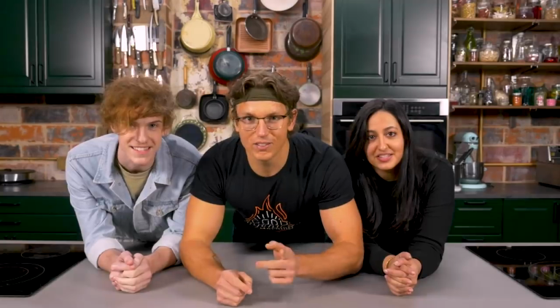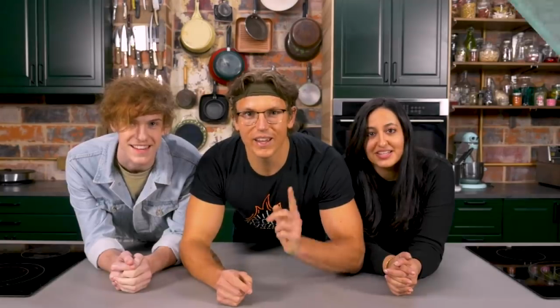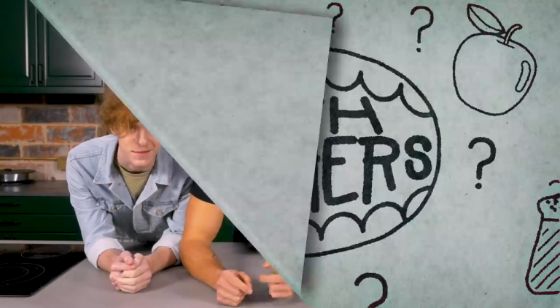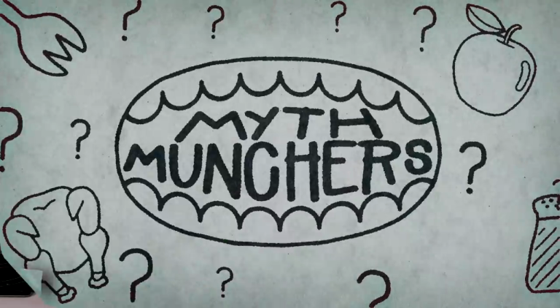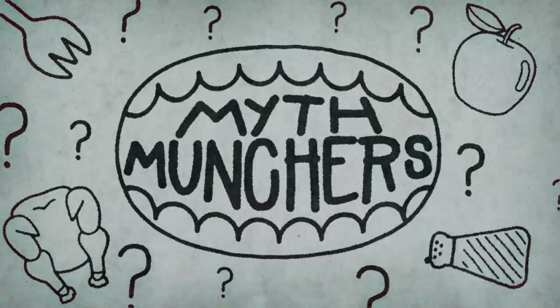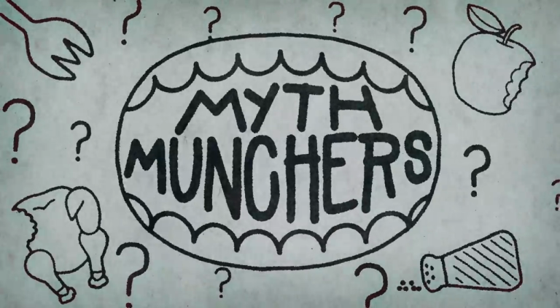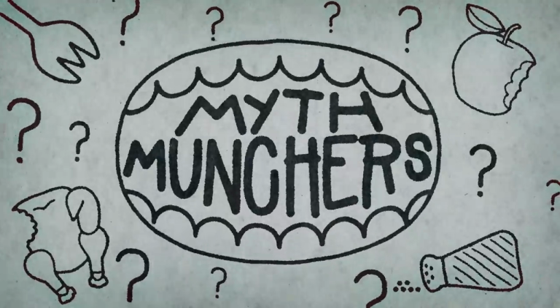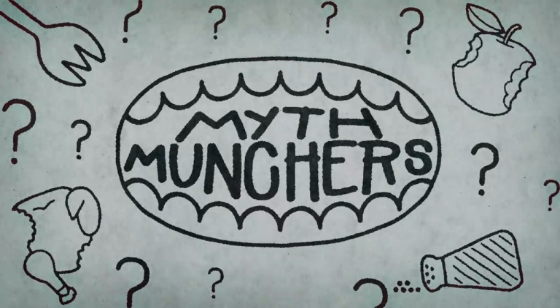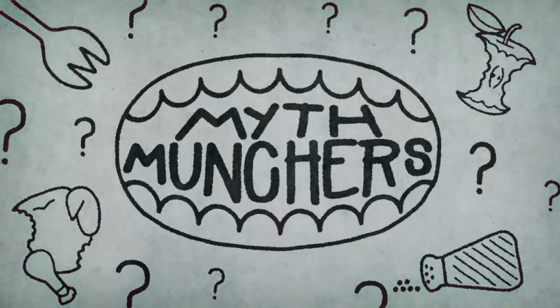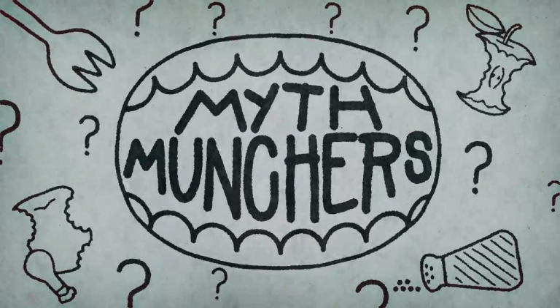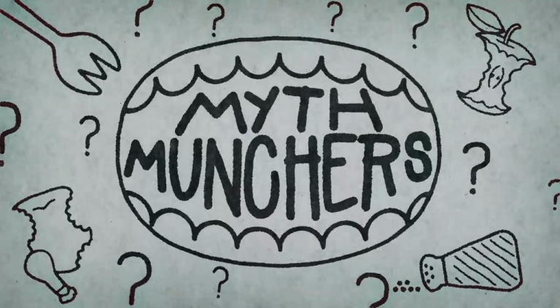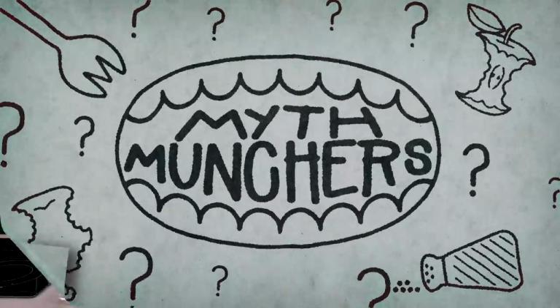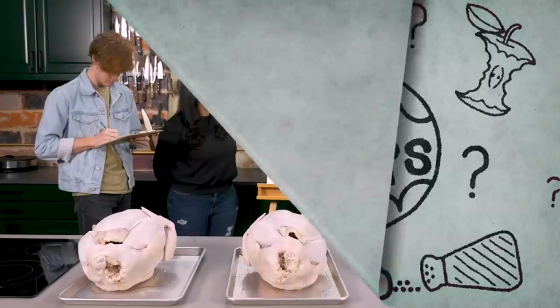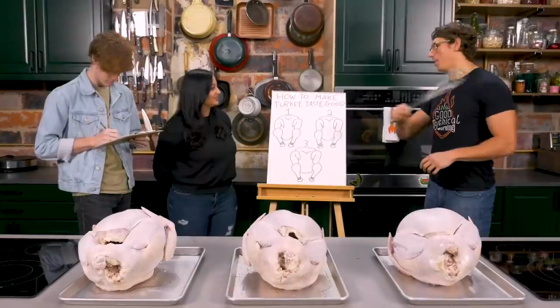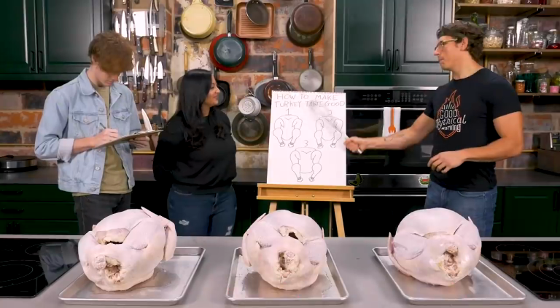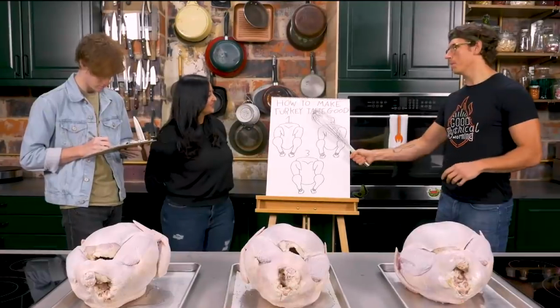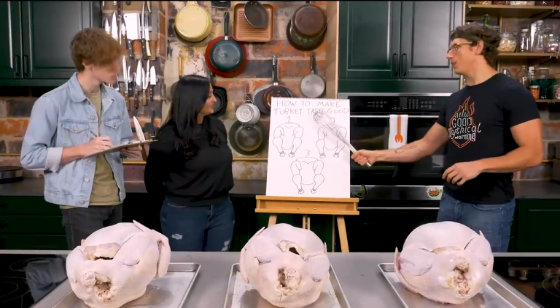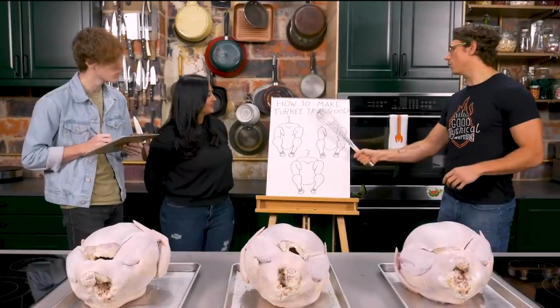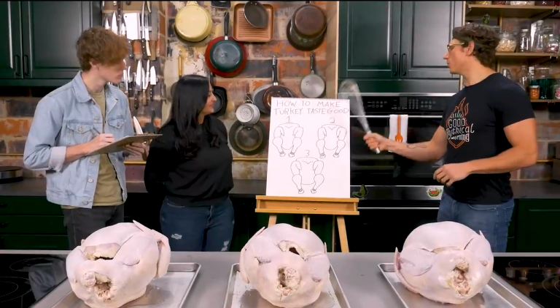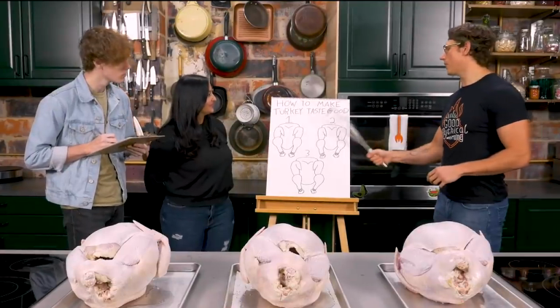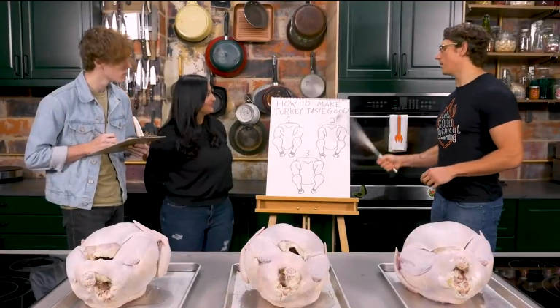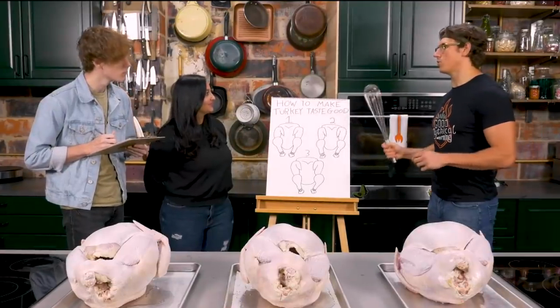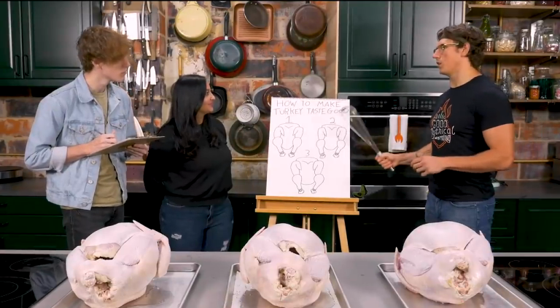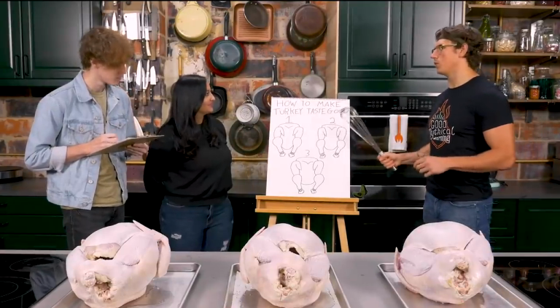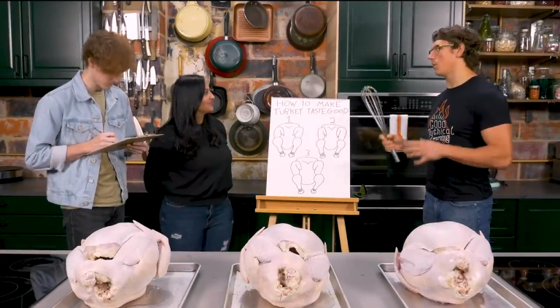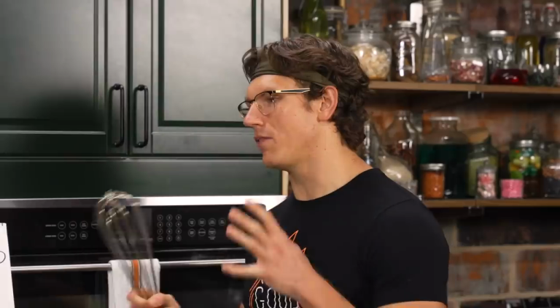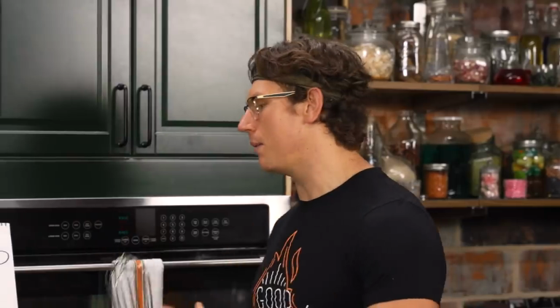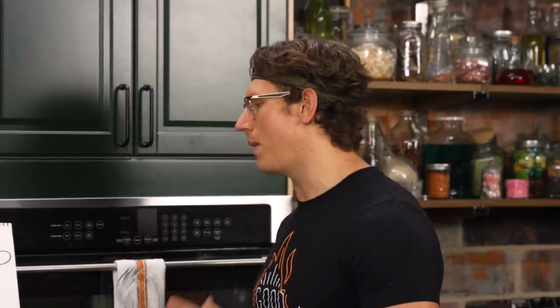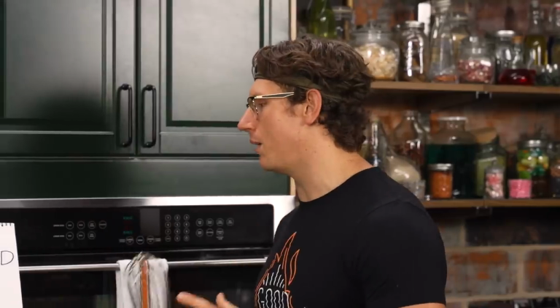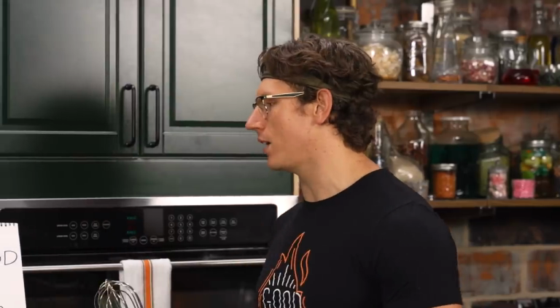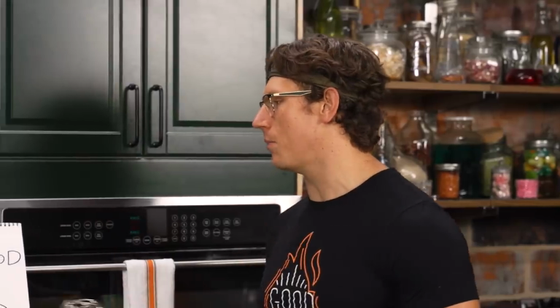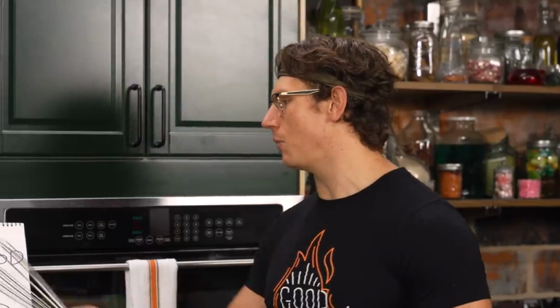This is Myth Munchers. Trevor and Nicole, today we're dealing with some Thanksgiving turkey myths. But we have to keep the main objective in mind, which is how to make turkey taste good.